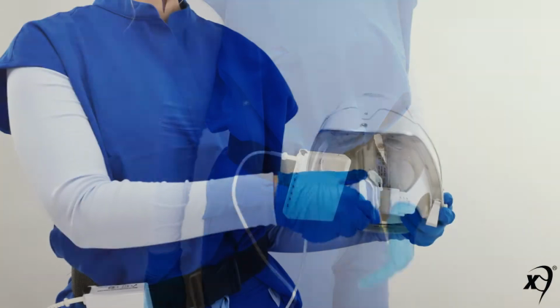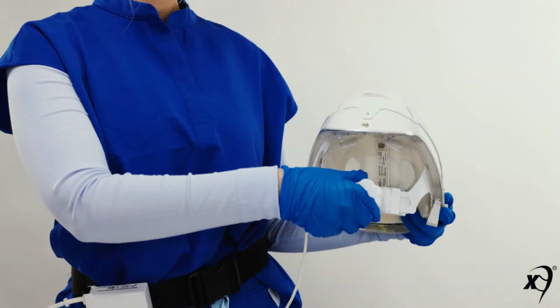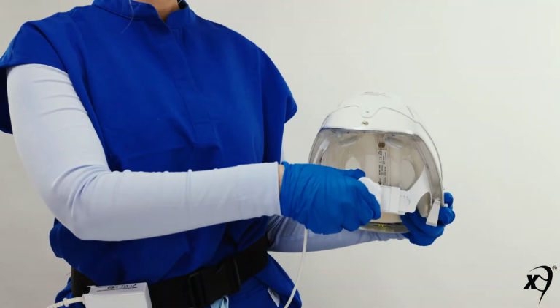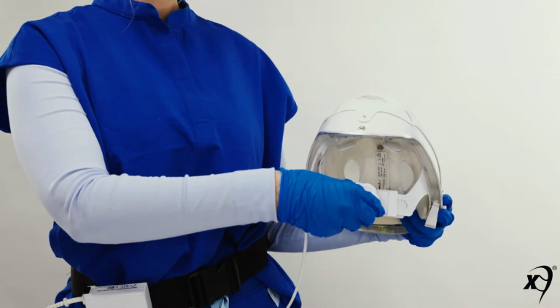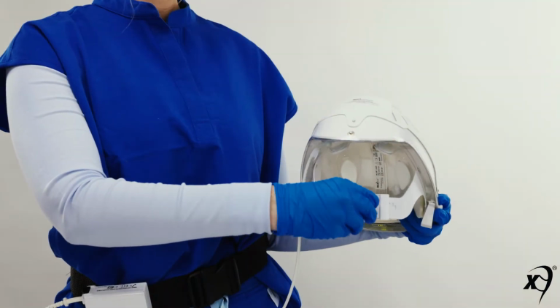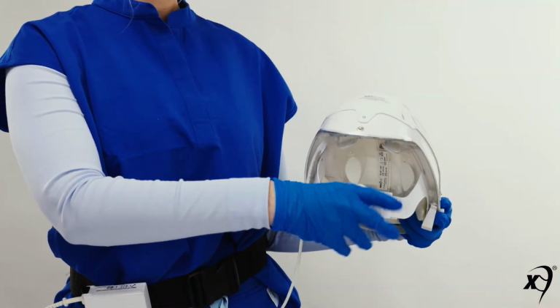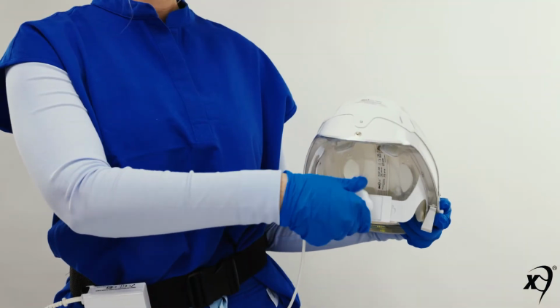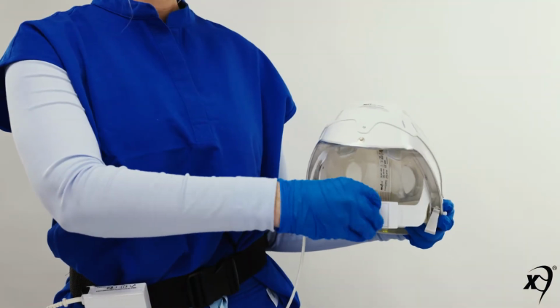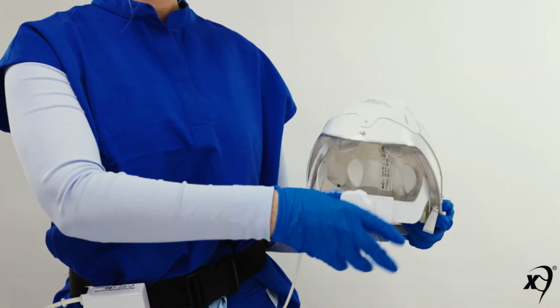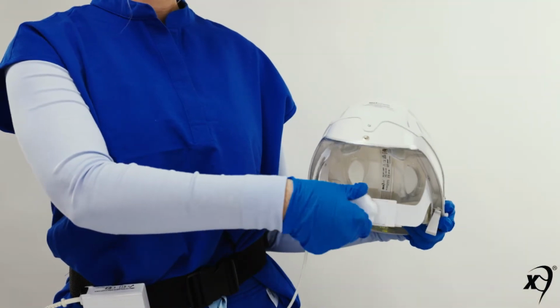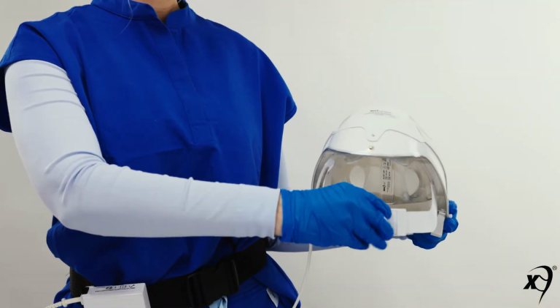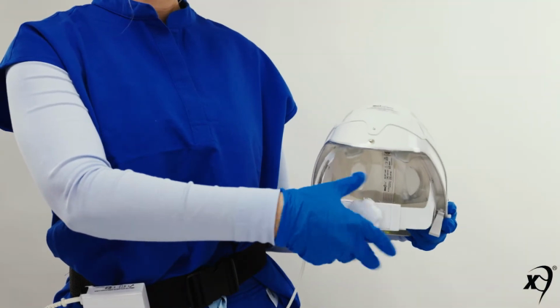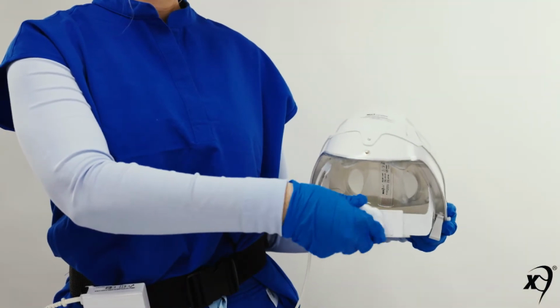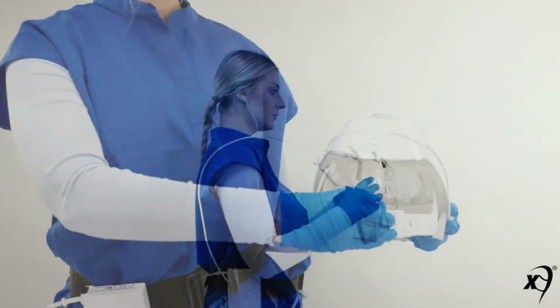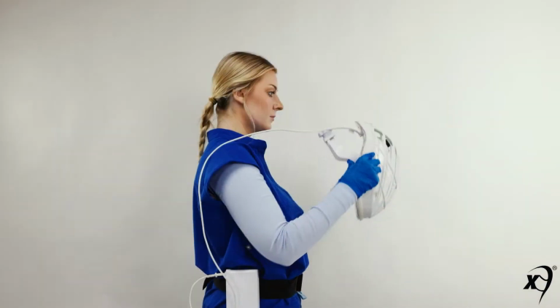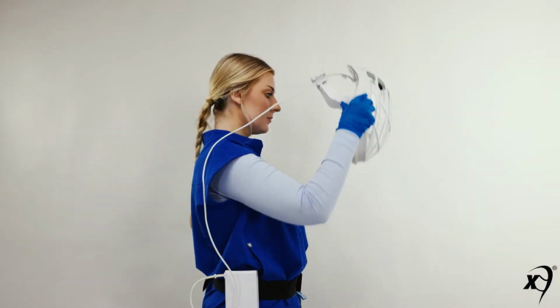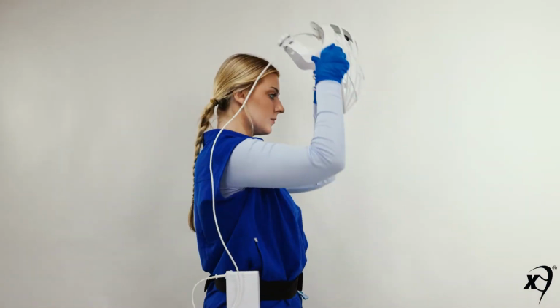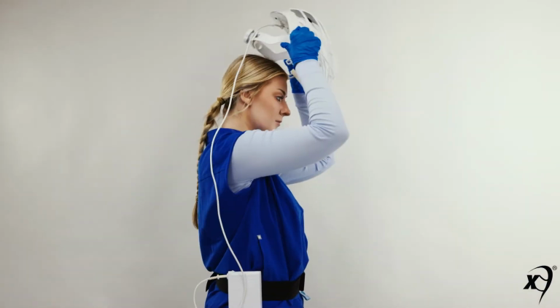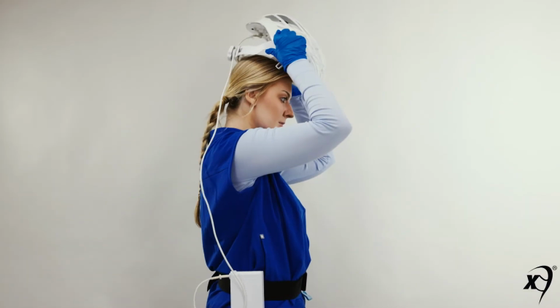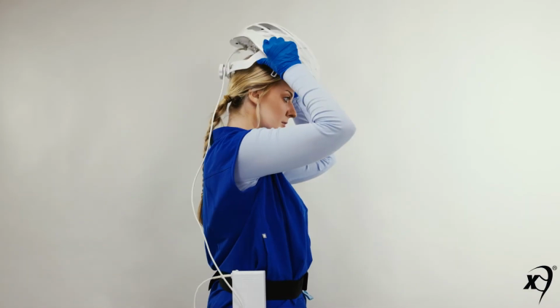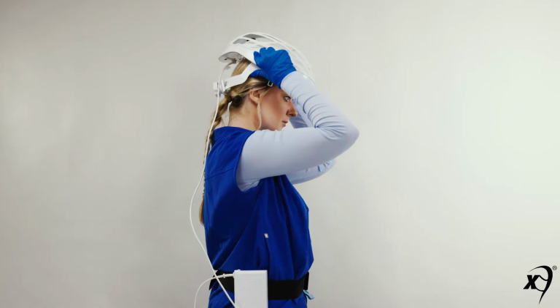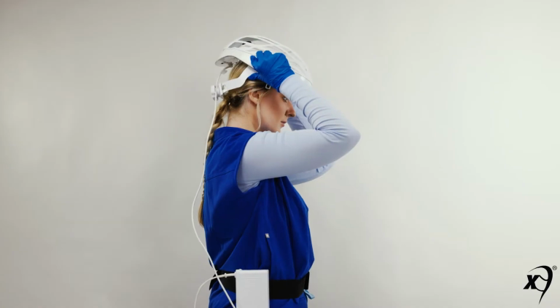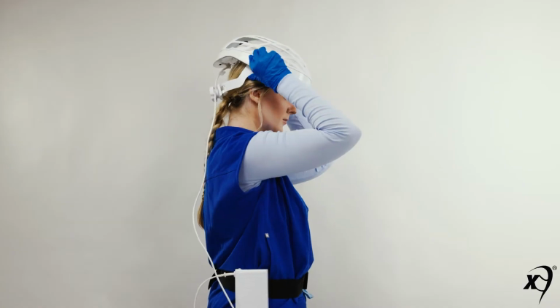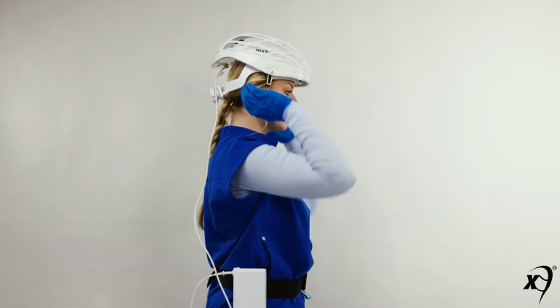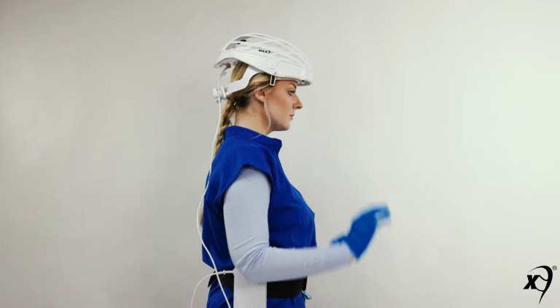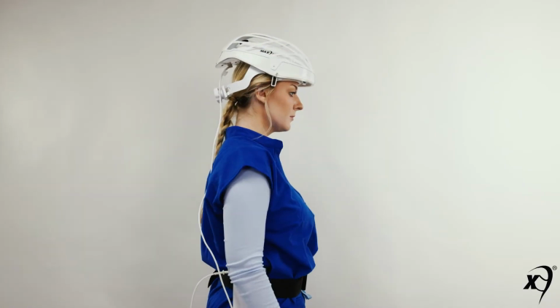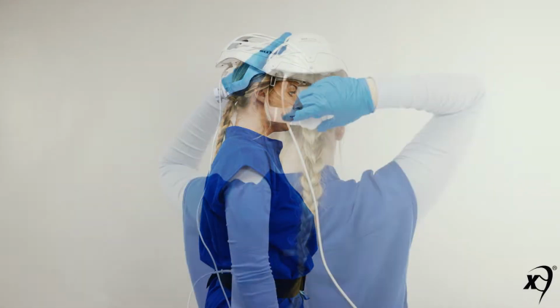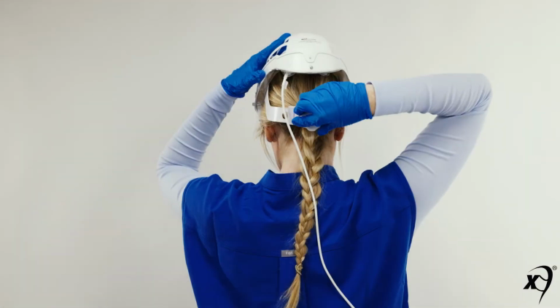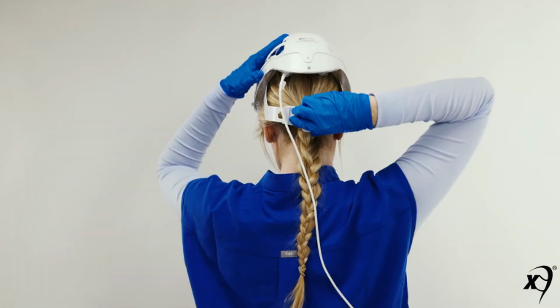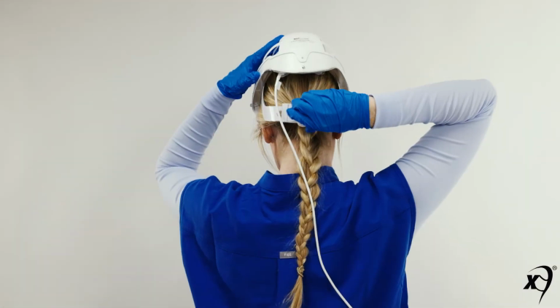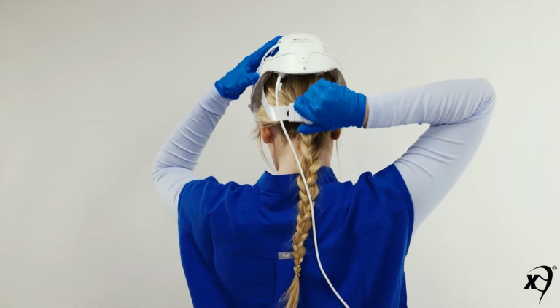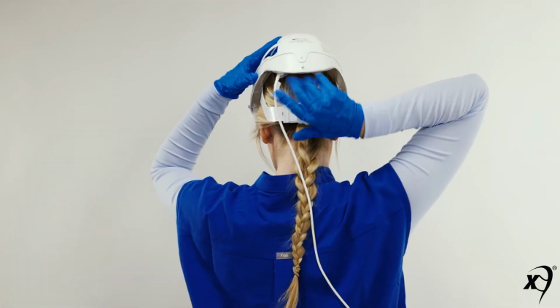Loosen the ratchet knob and don the helmet. Then tighten the ratchet knob.